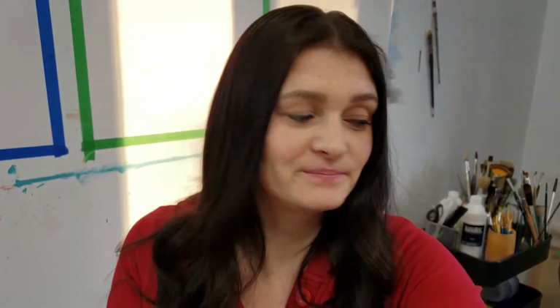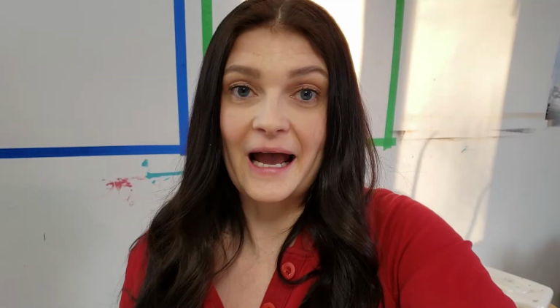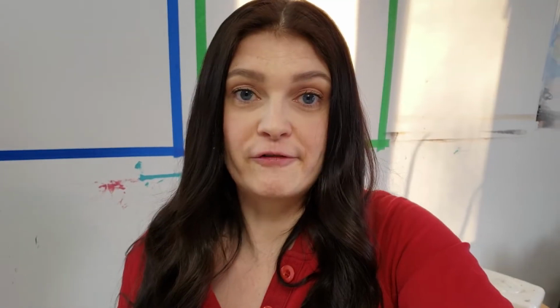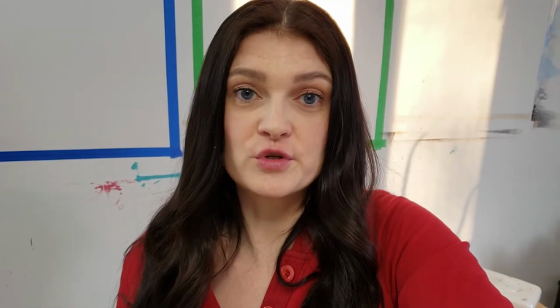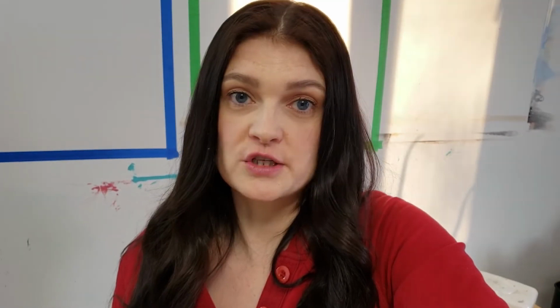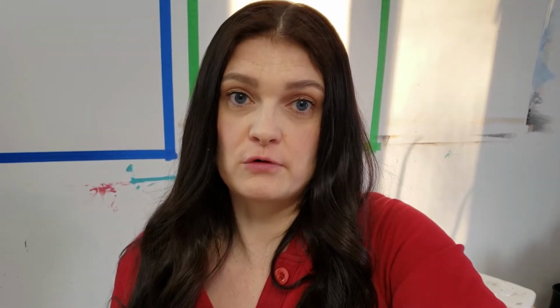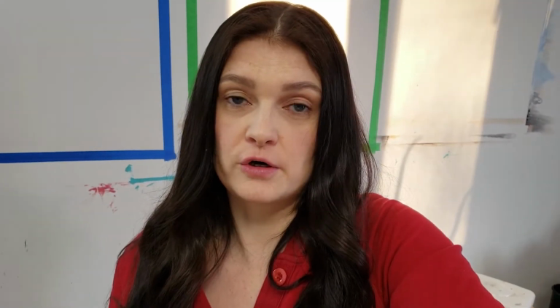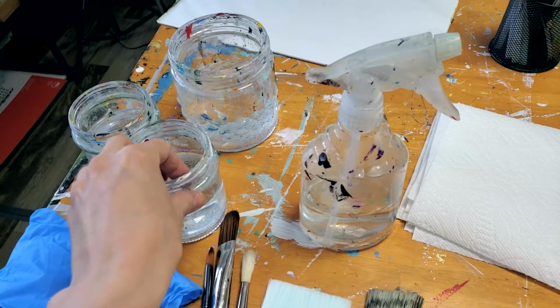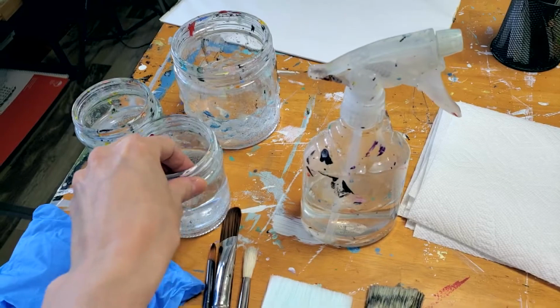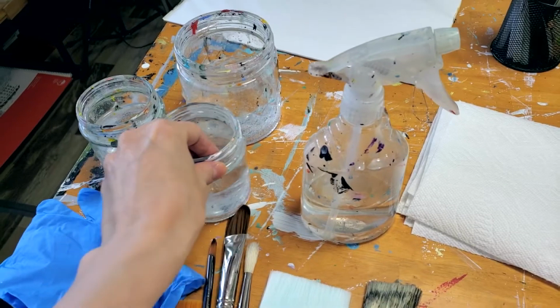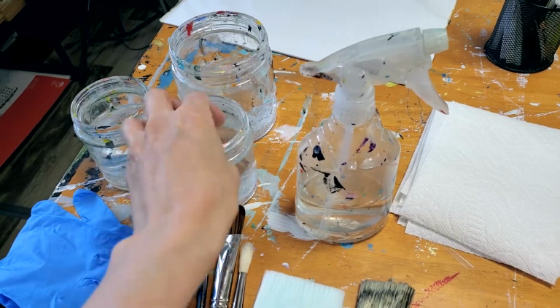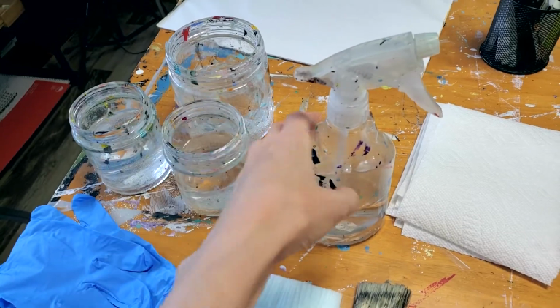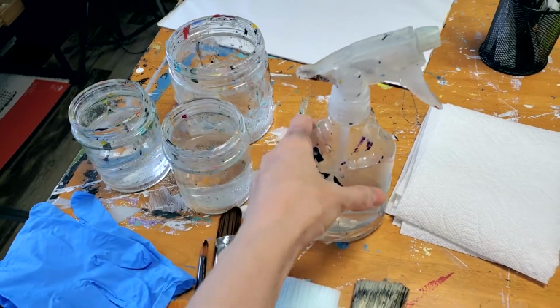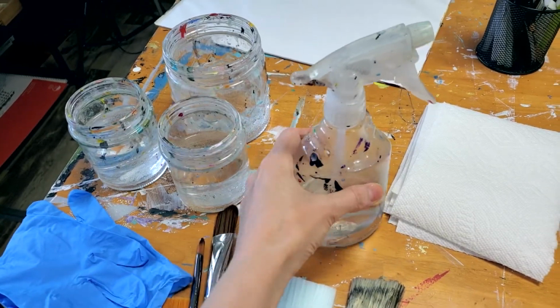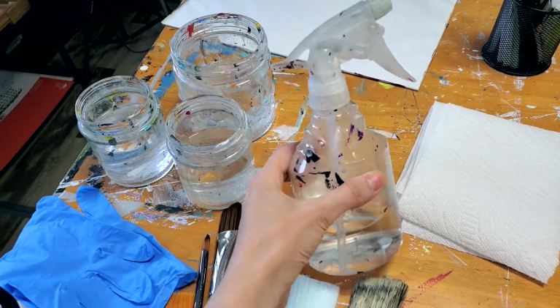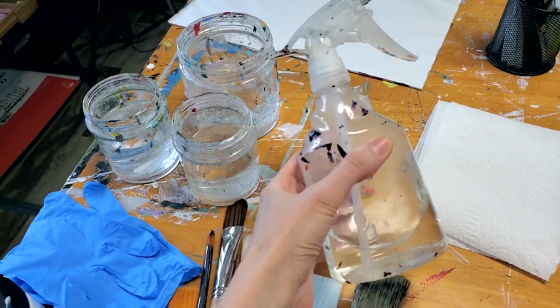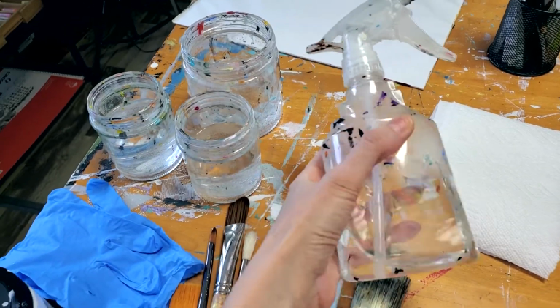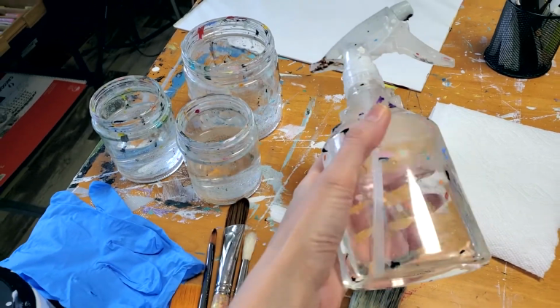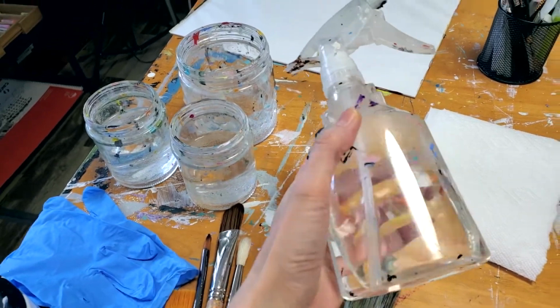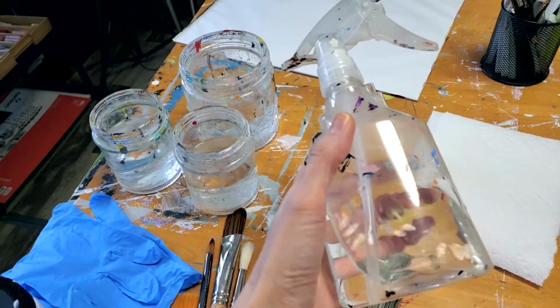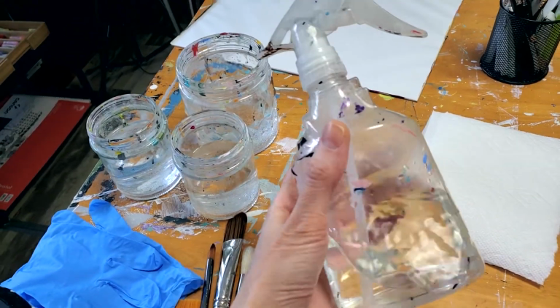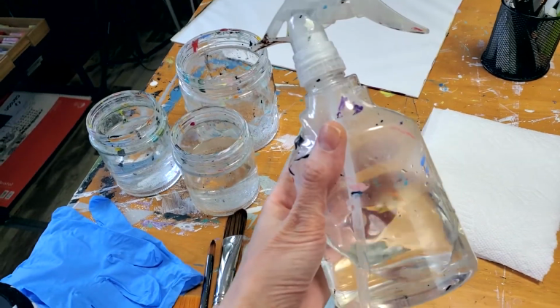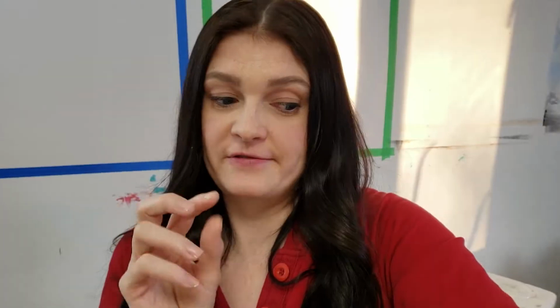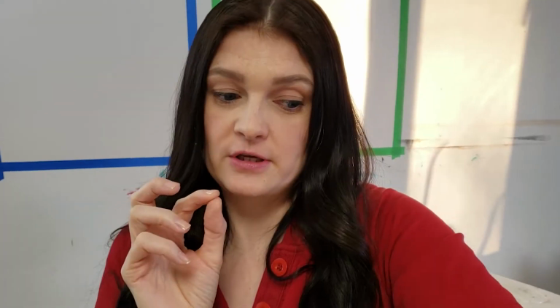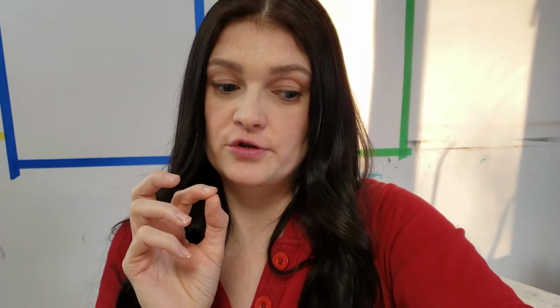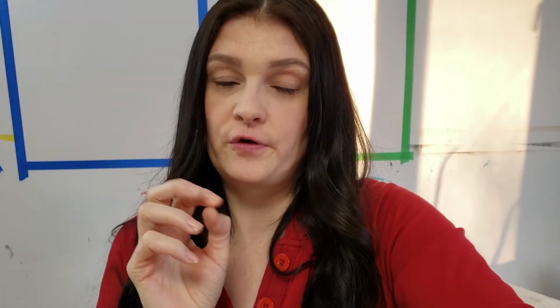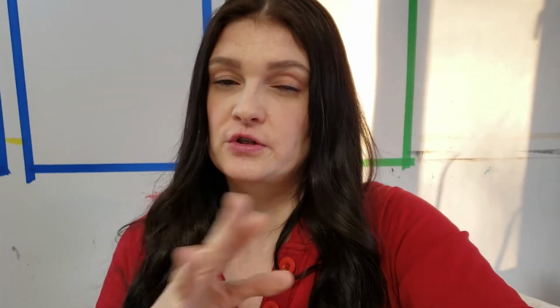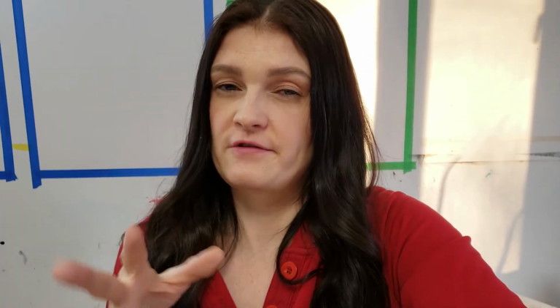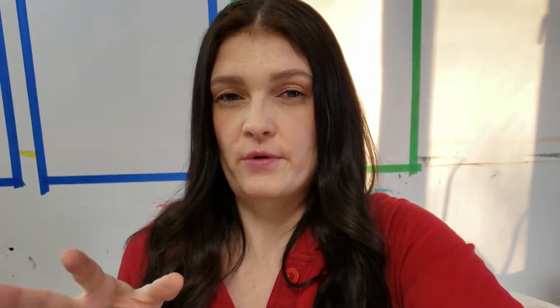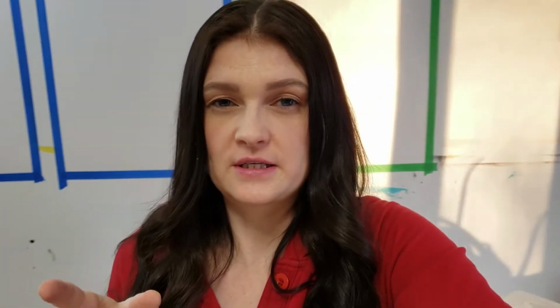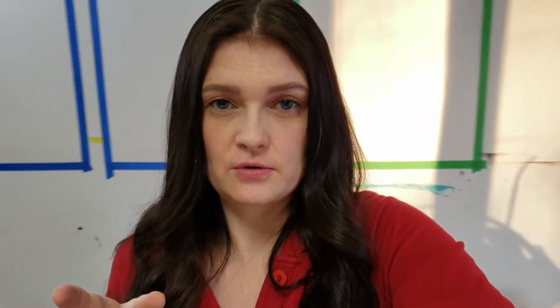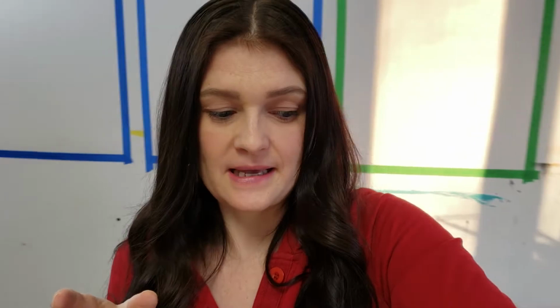I have a few jars of water and a spray bottle. You'll see in a minute that the spray bottle is very useful. There are different ways to use it.